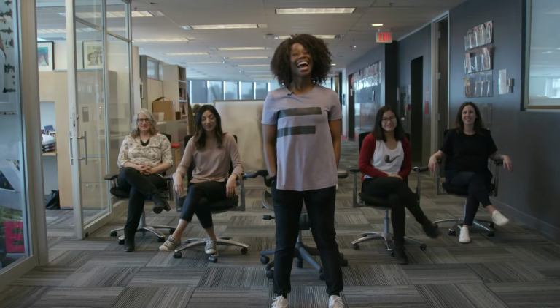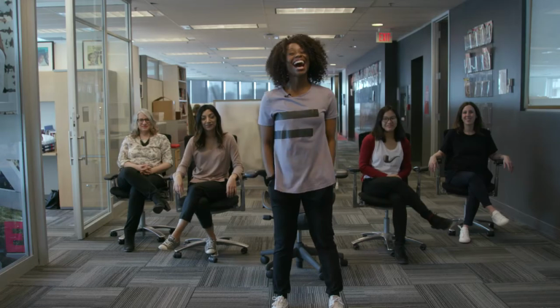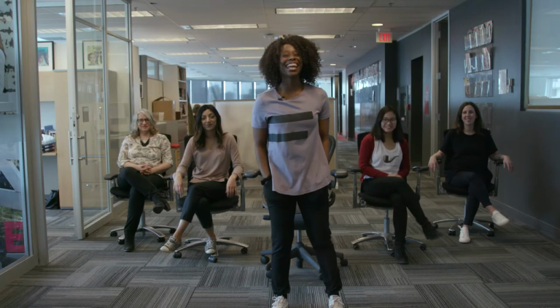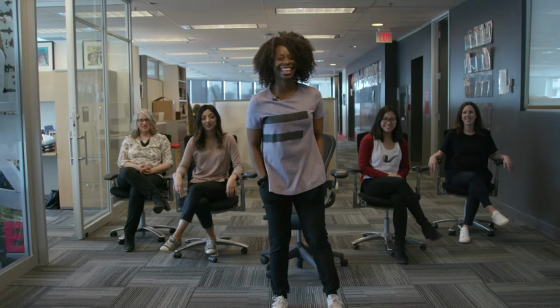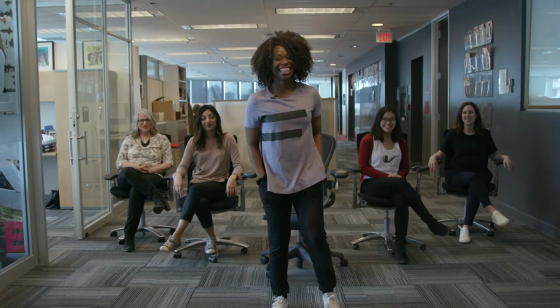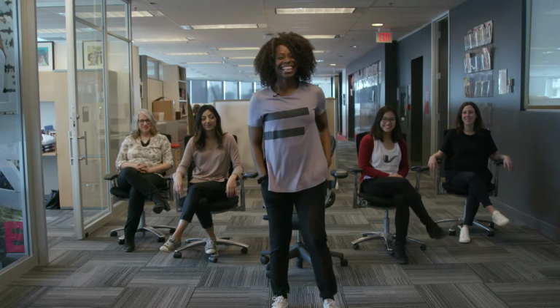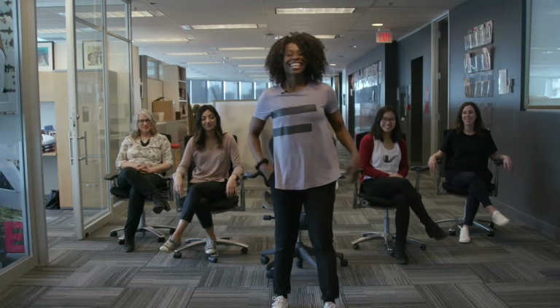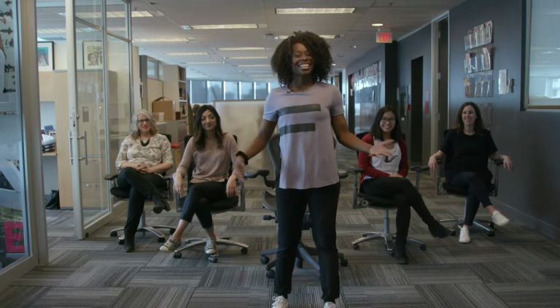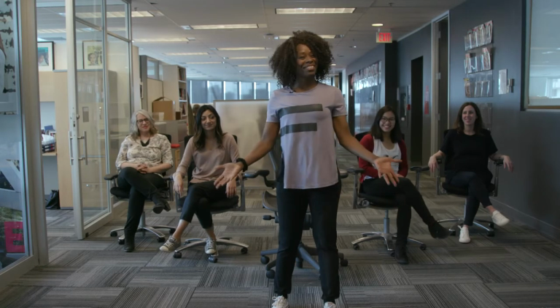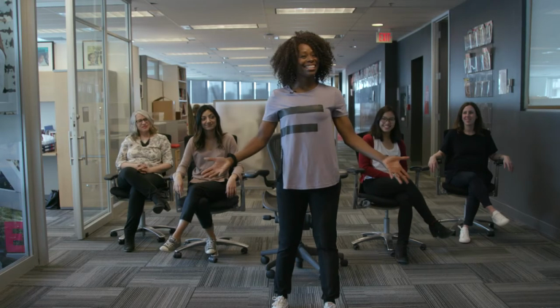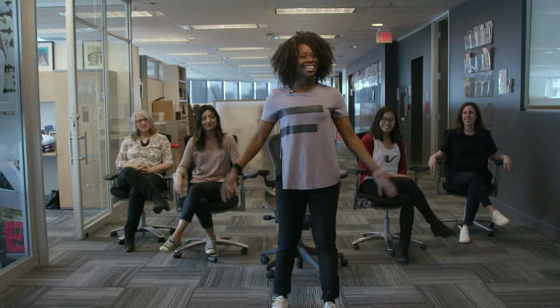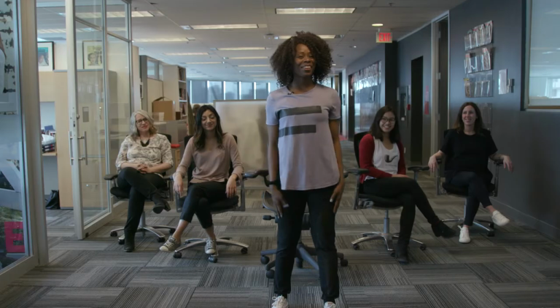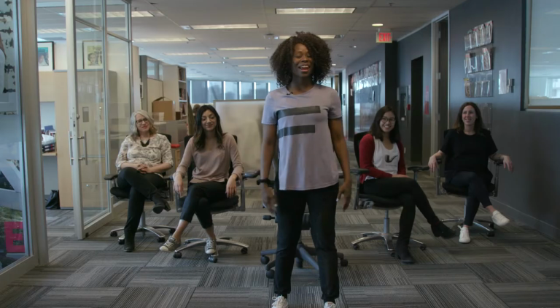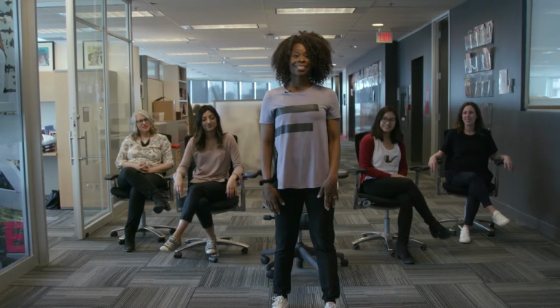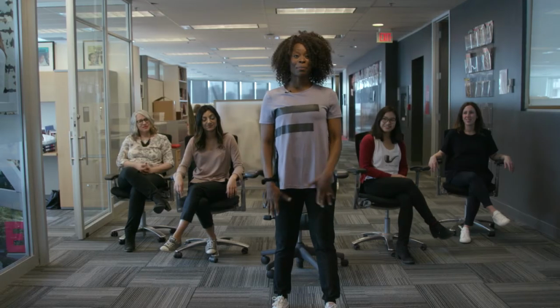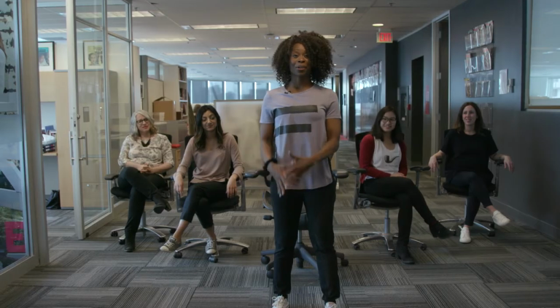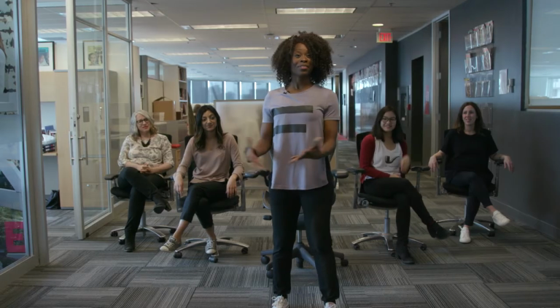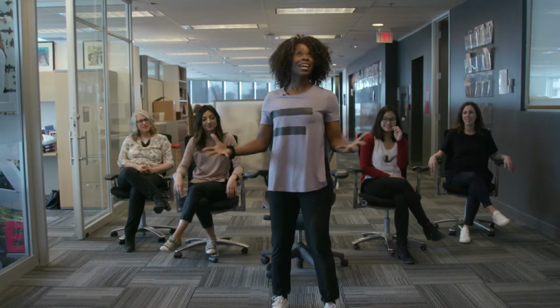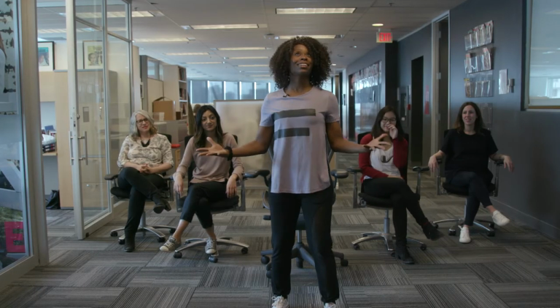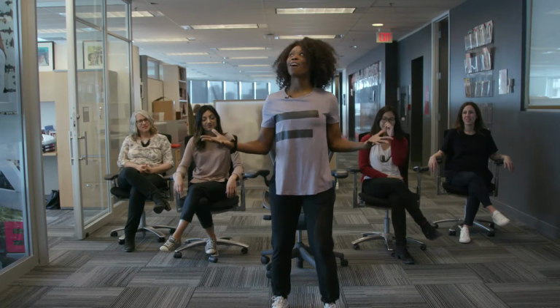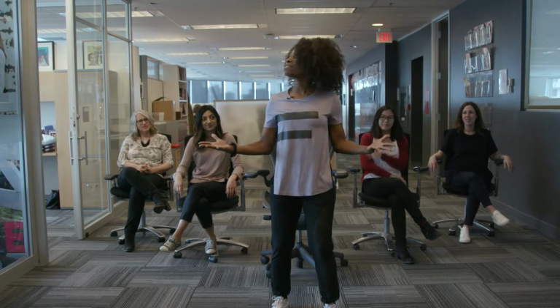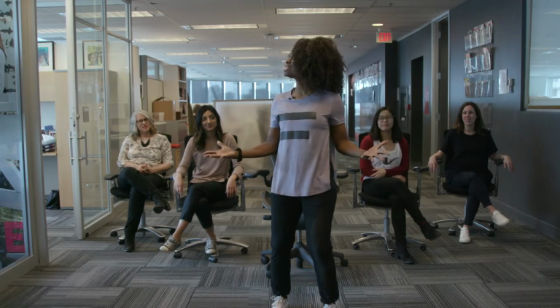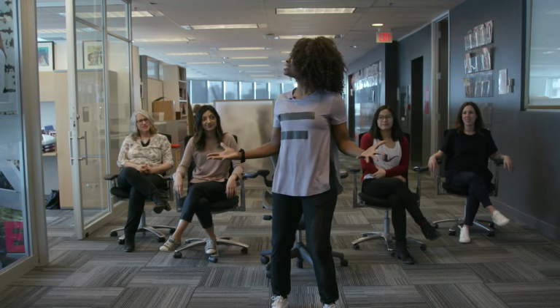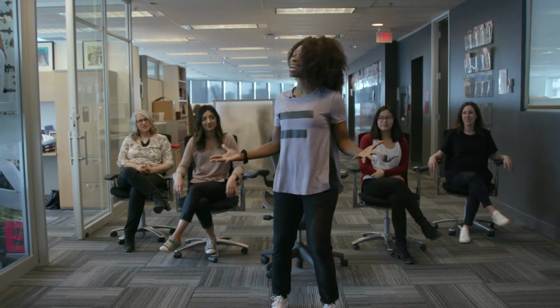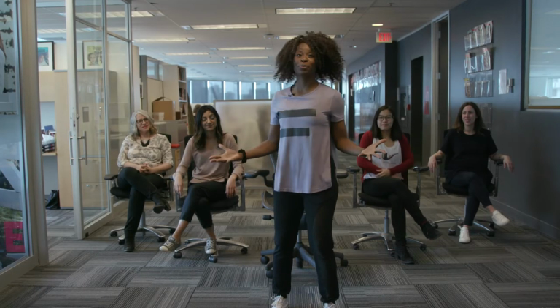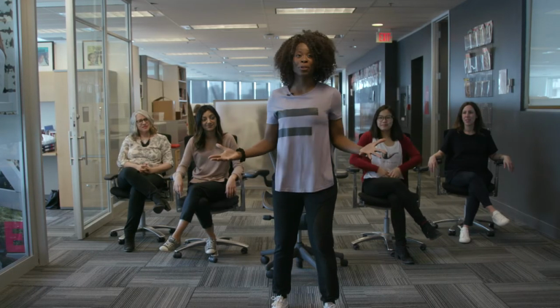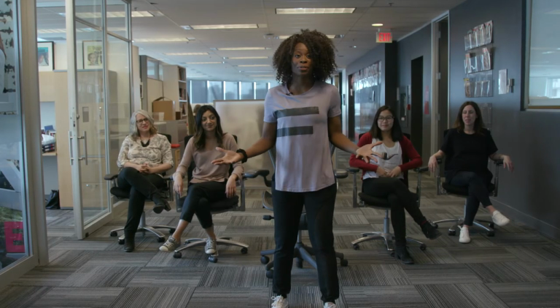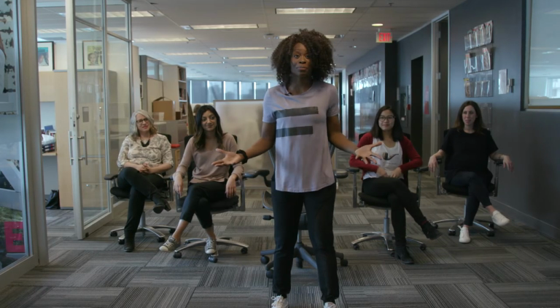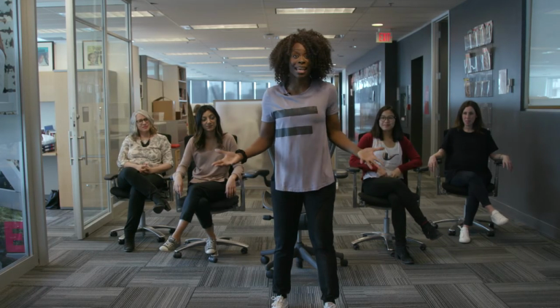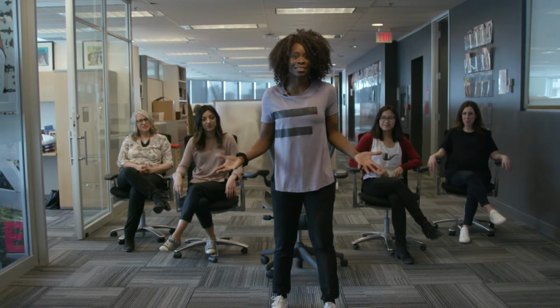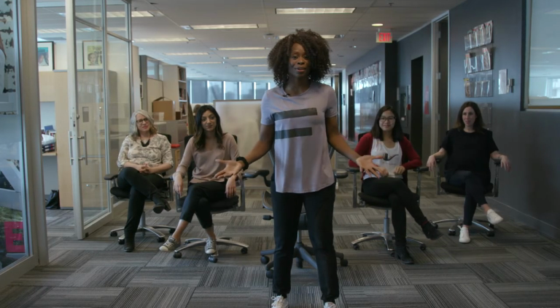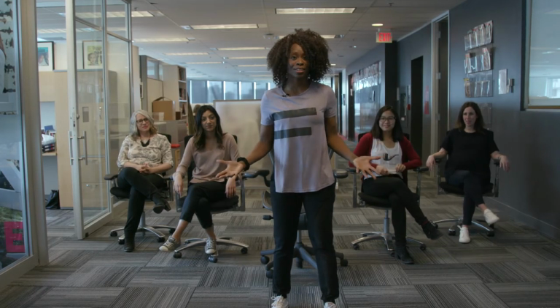Hi, Assata McKenzie here and I'm here in the Chatelaine offices and we're going to do some desk stretches.